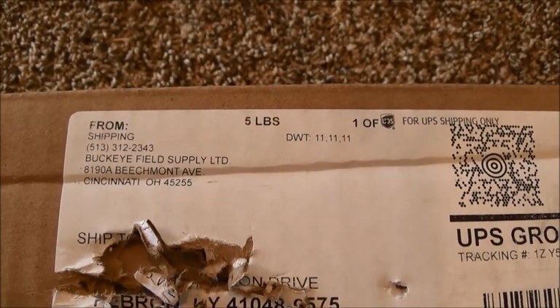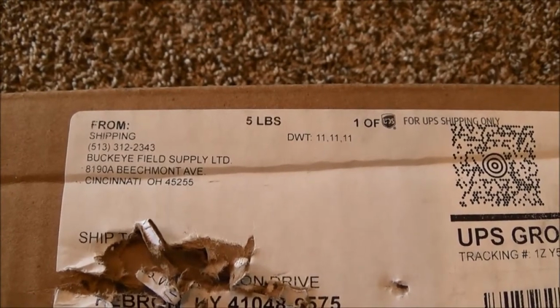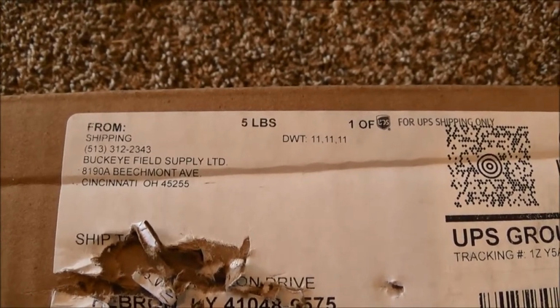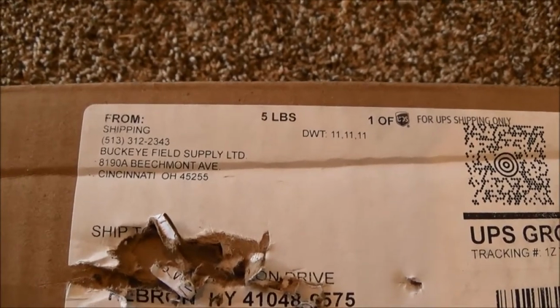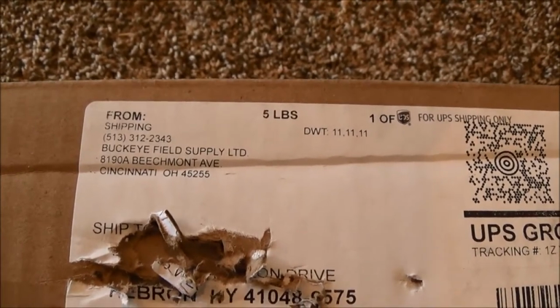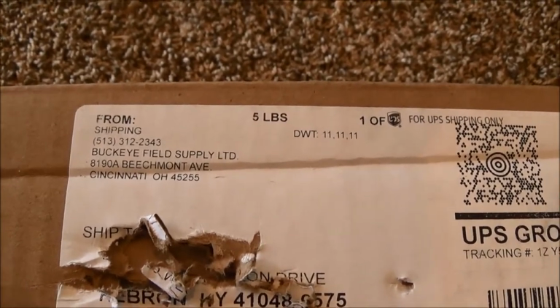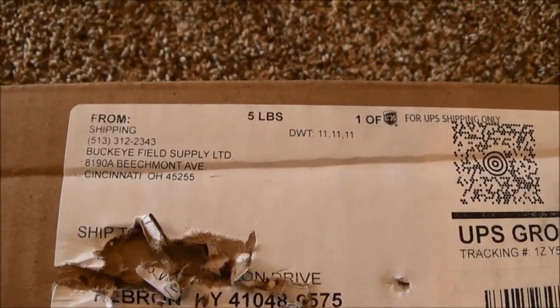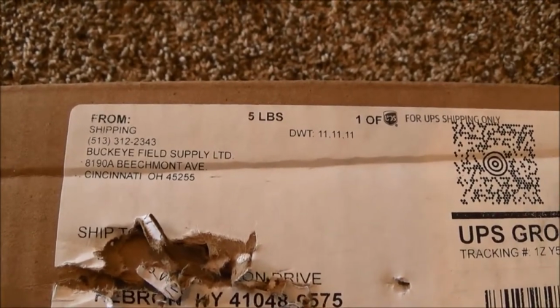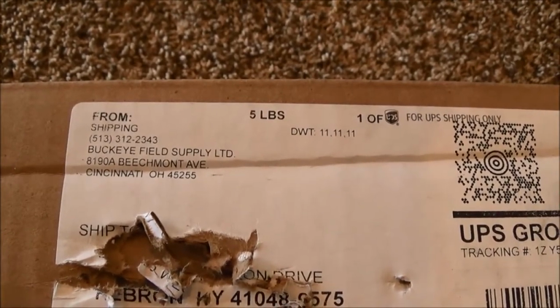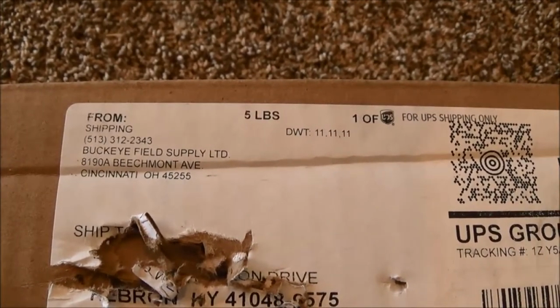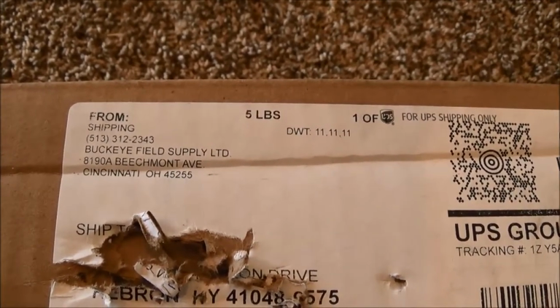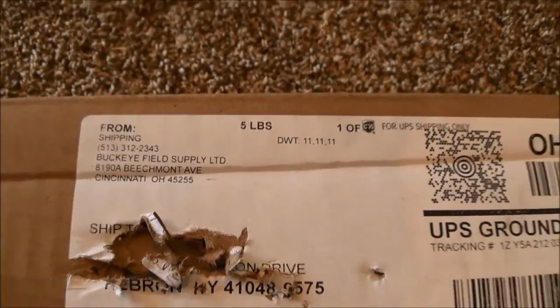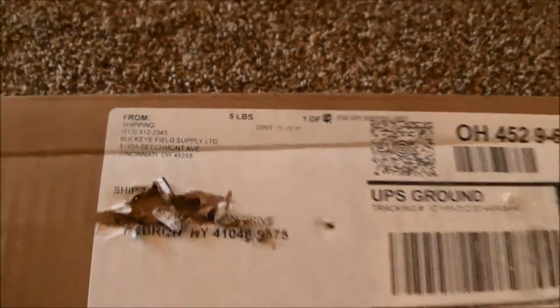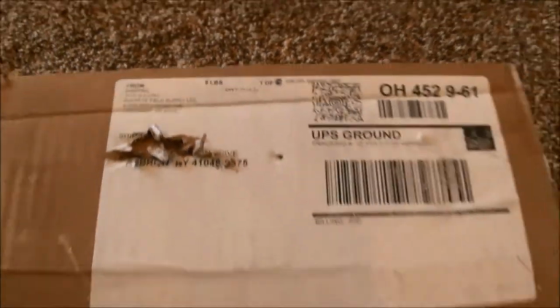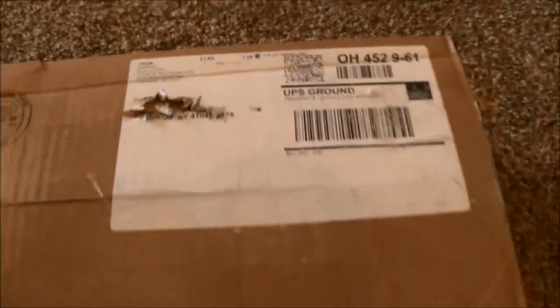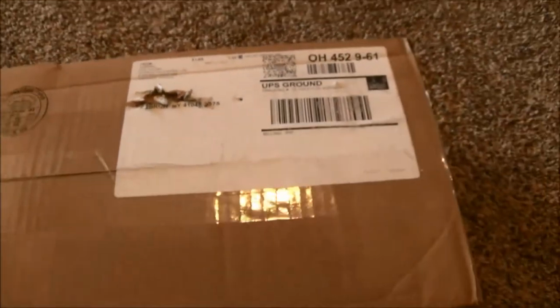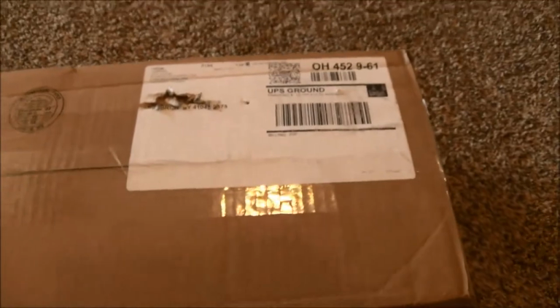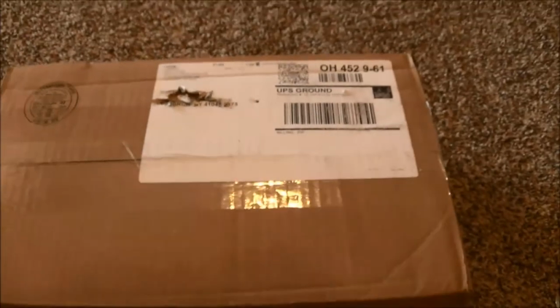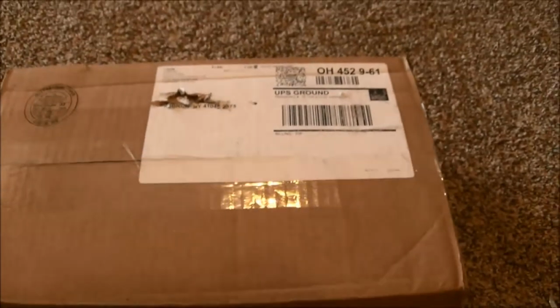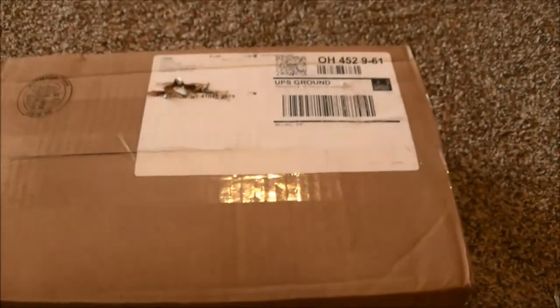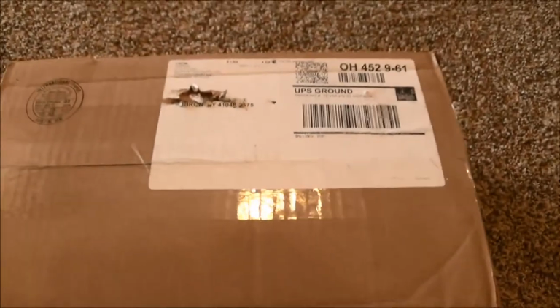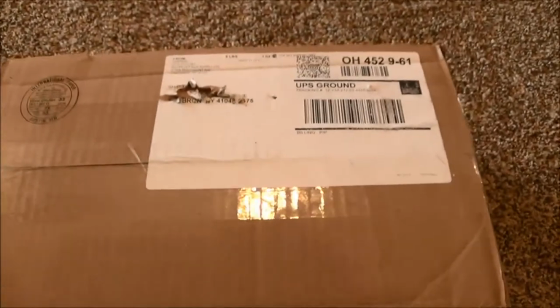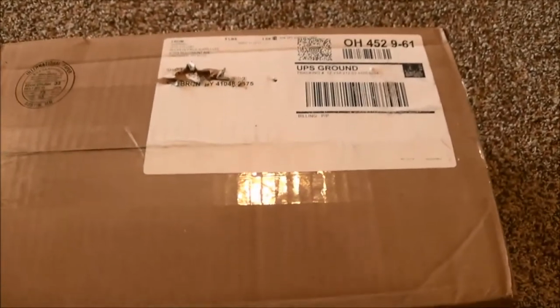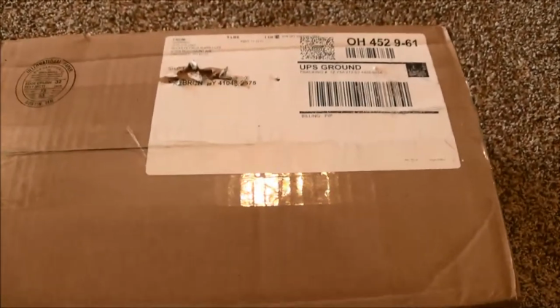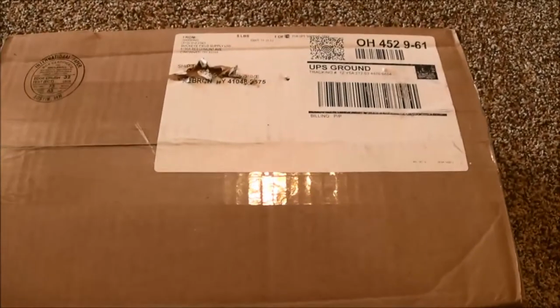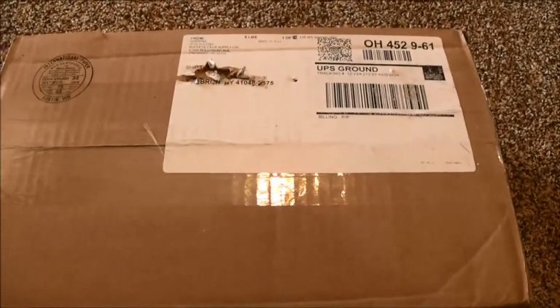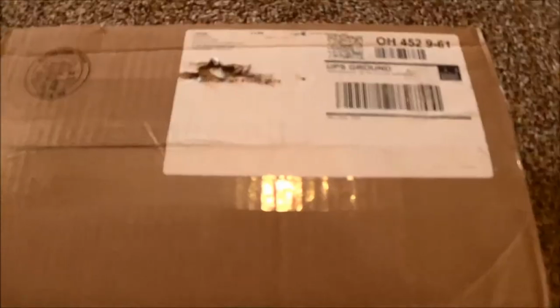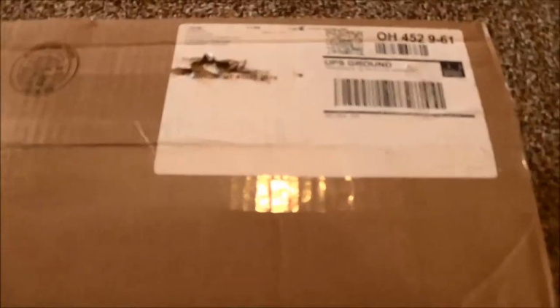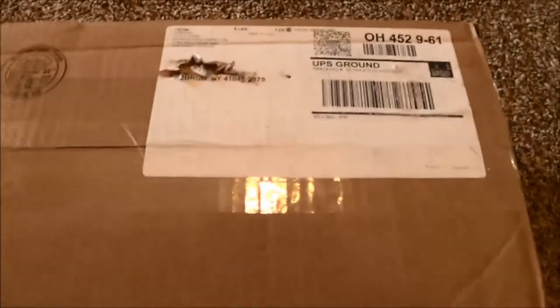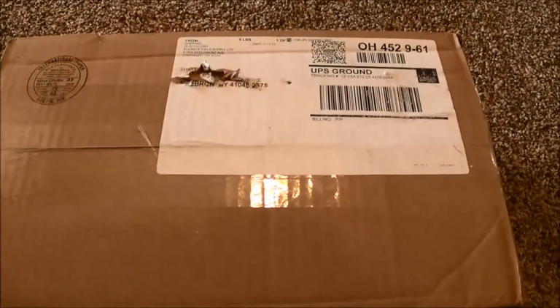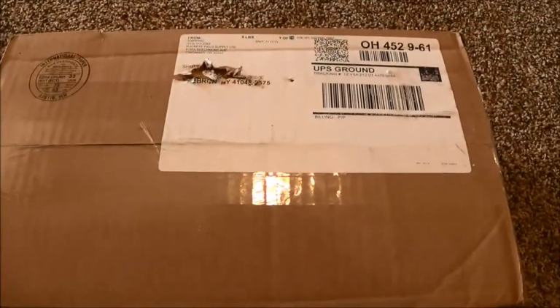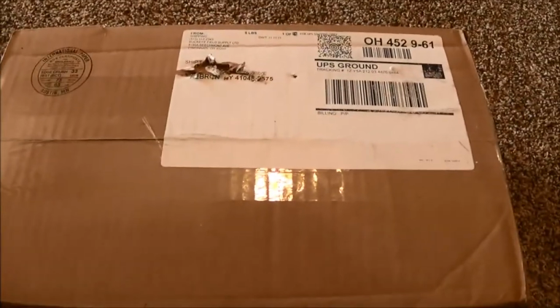Anyway, guys, I'm going to go ahead and take you through what I ordered and then kind of show you the actual RODI unit itself.